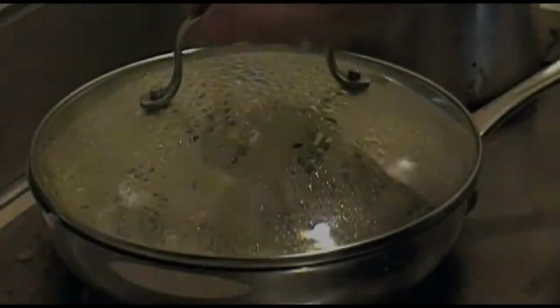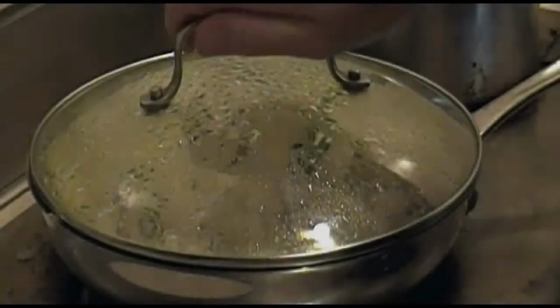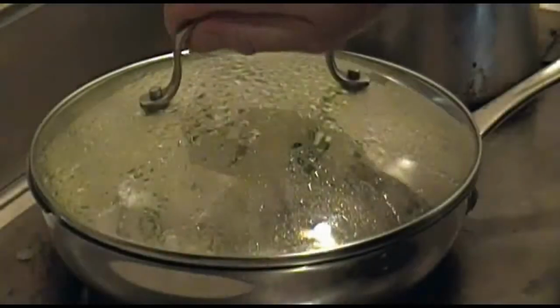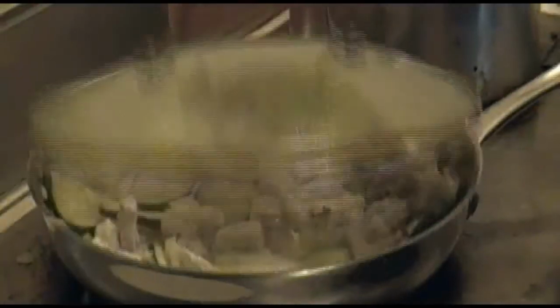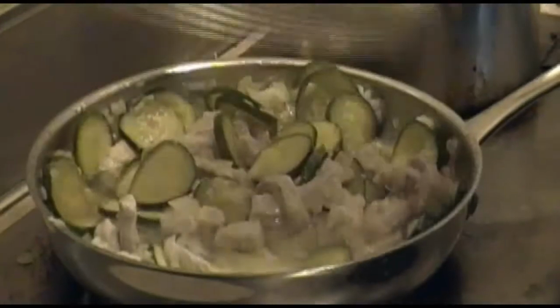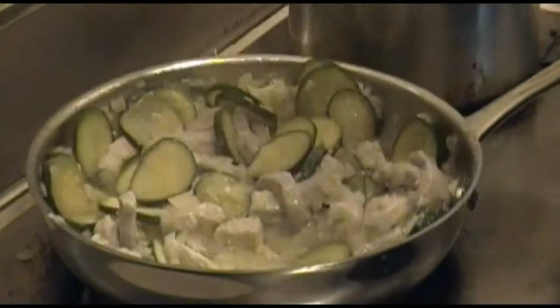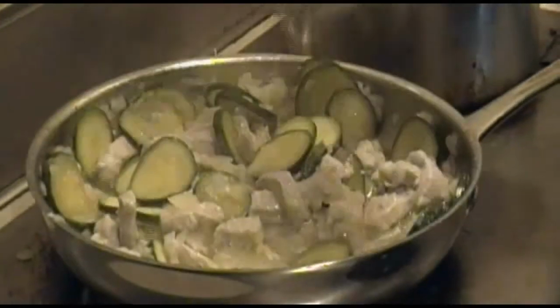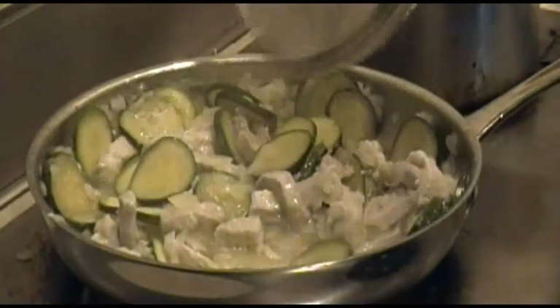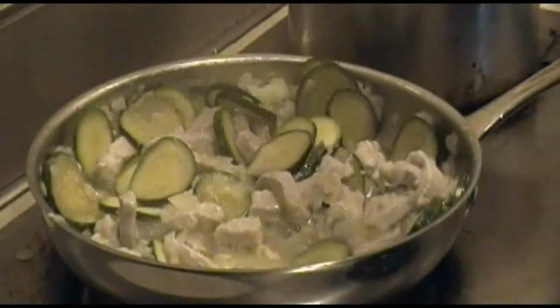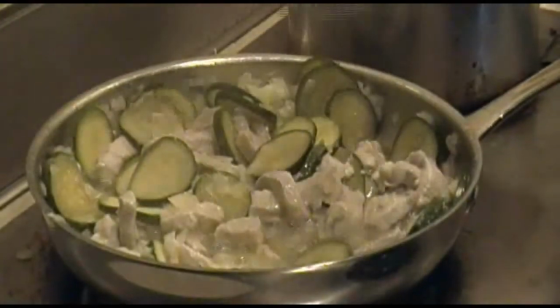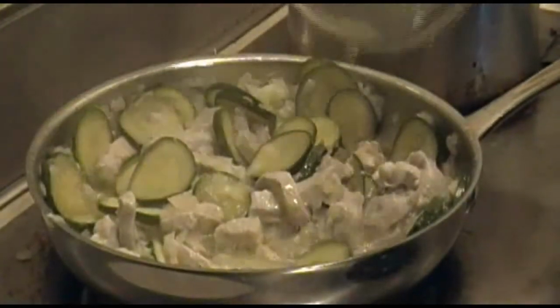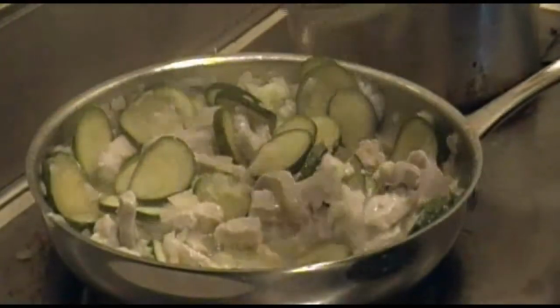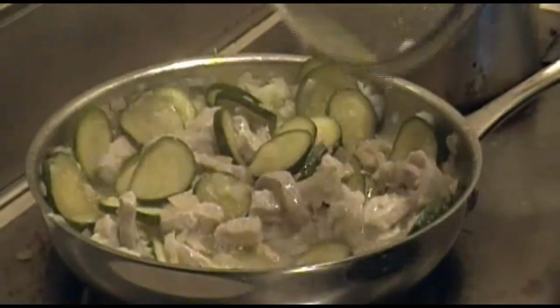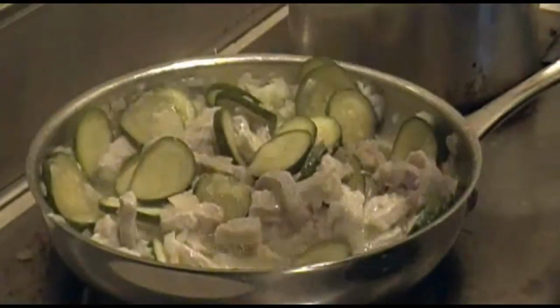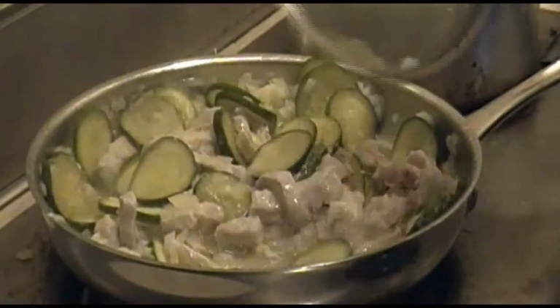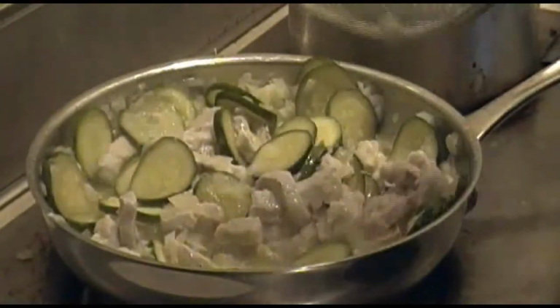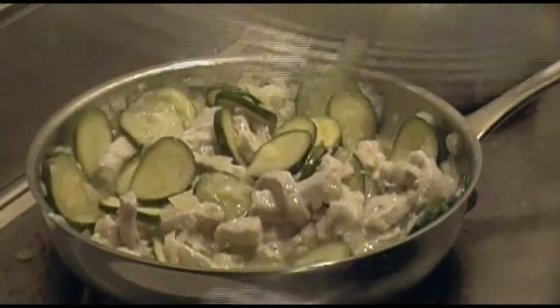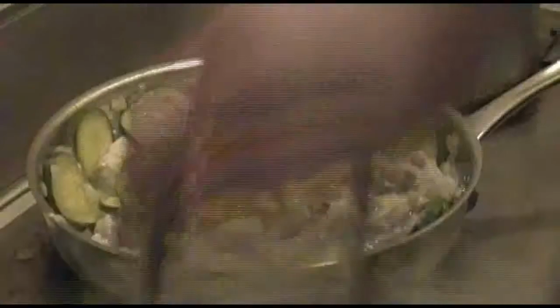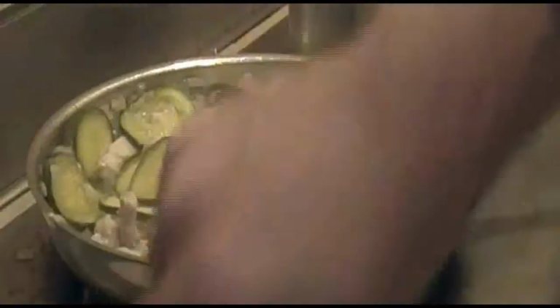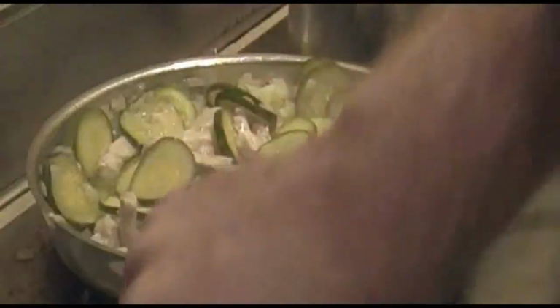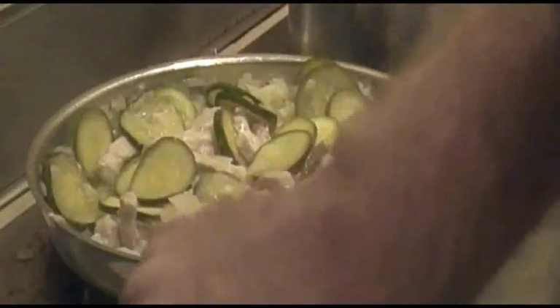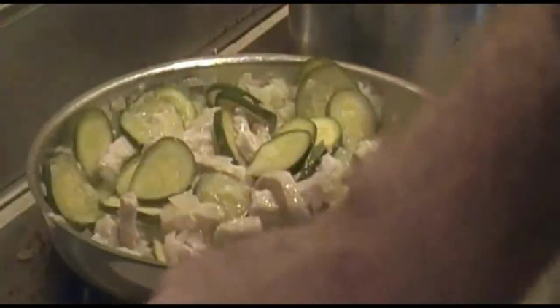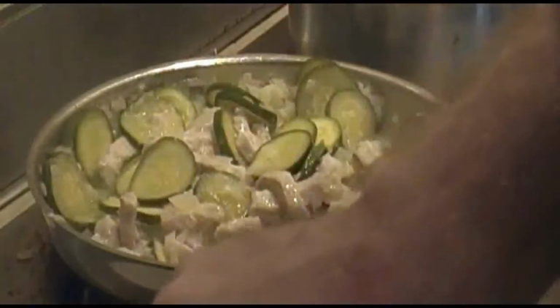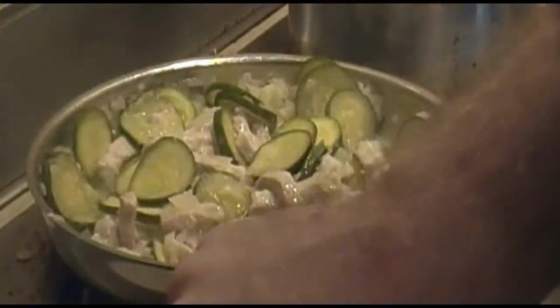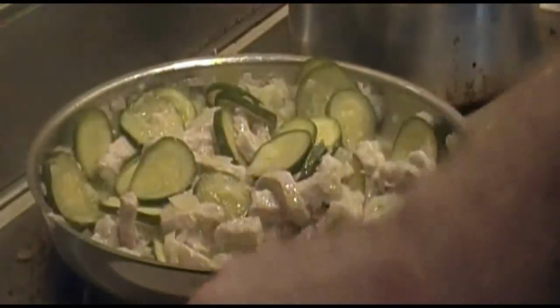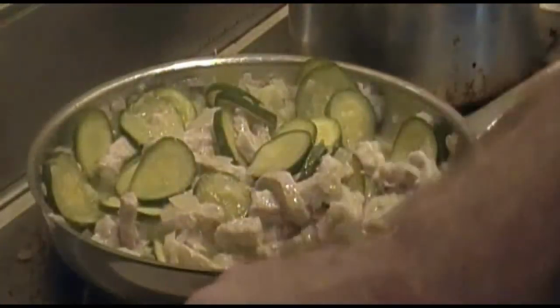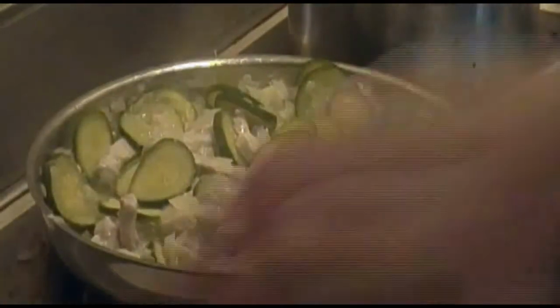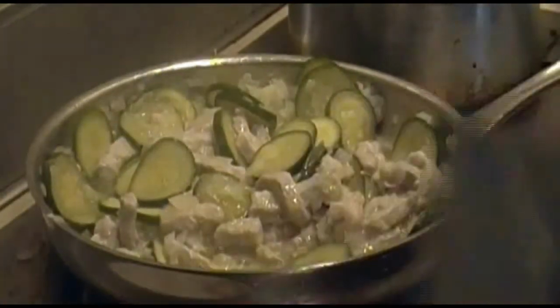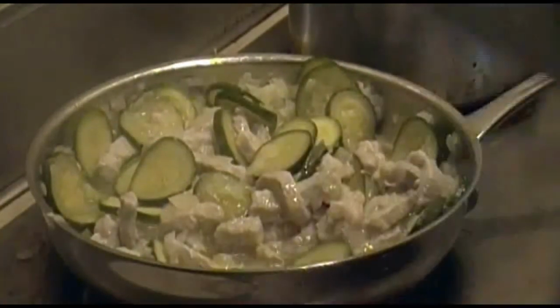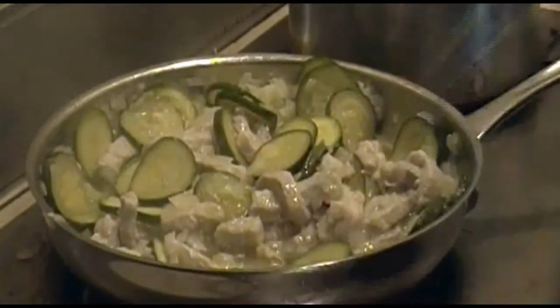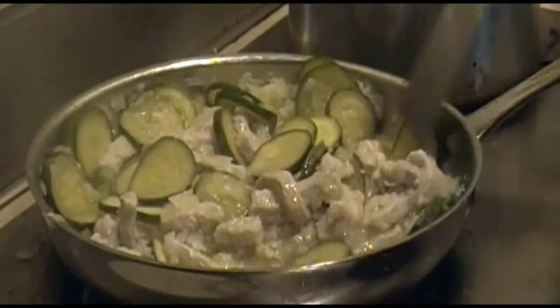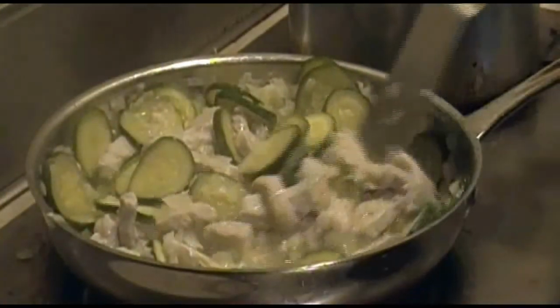Now uncover and stir everything up really good.